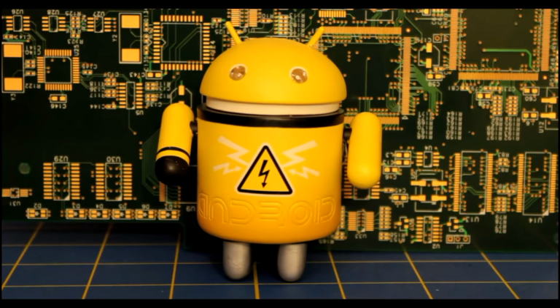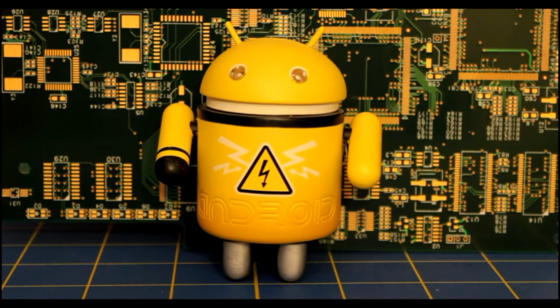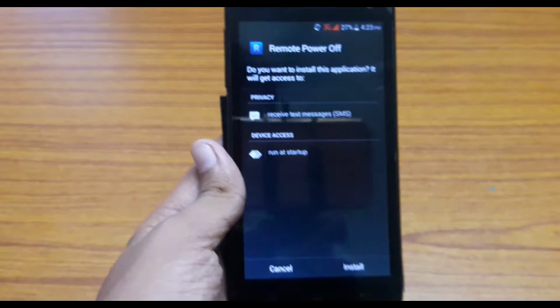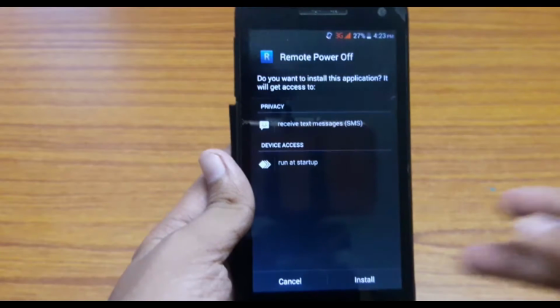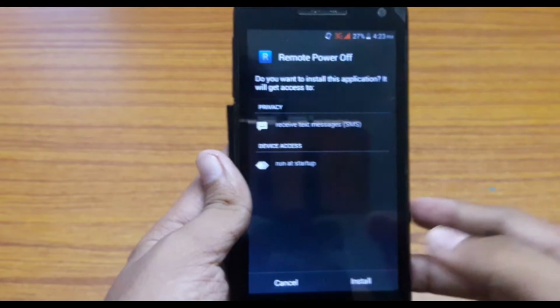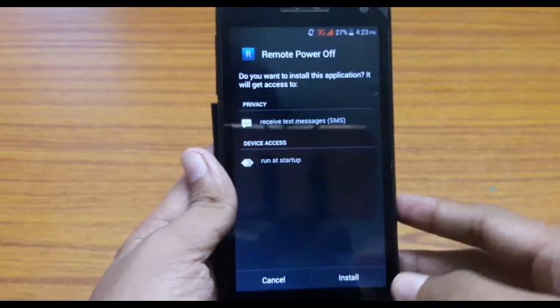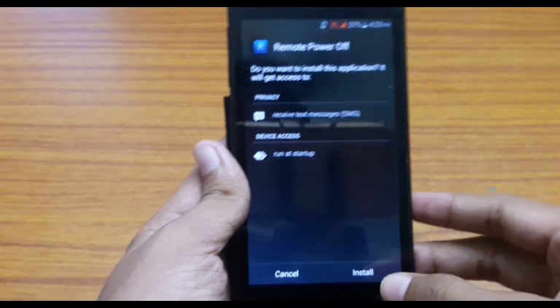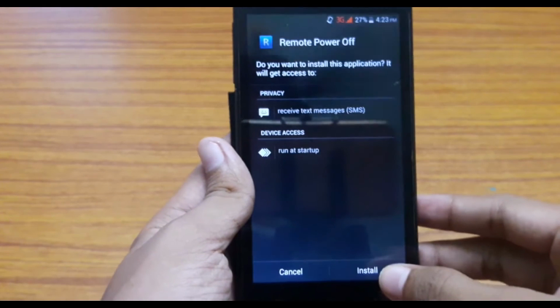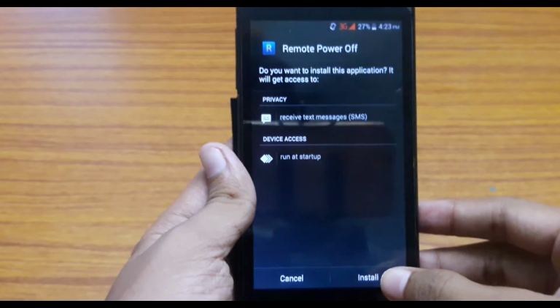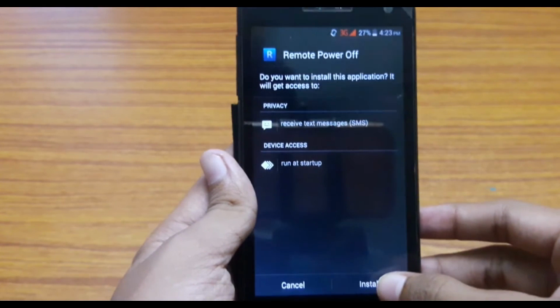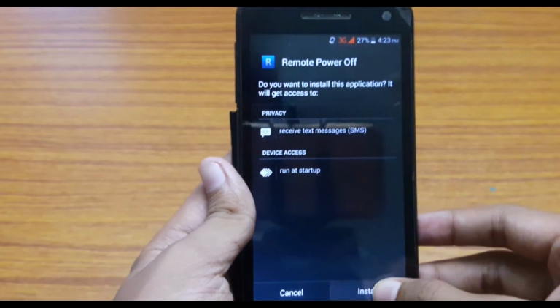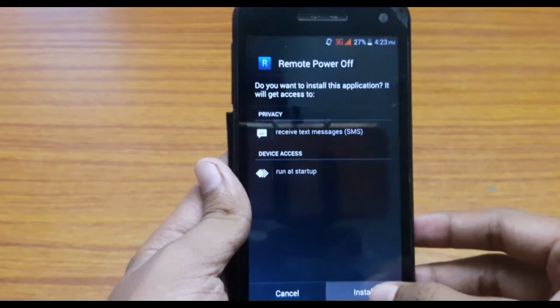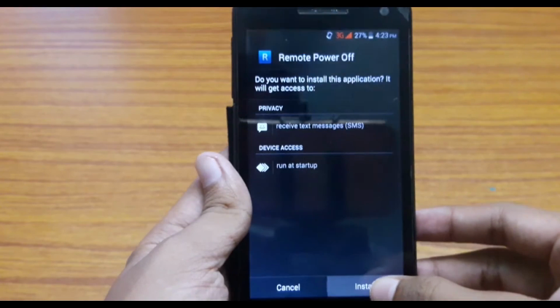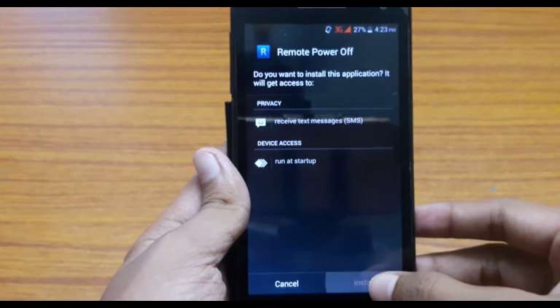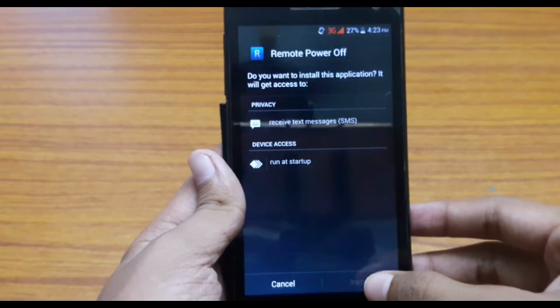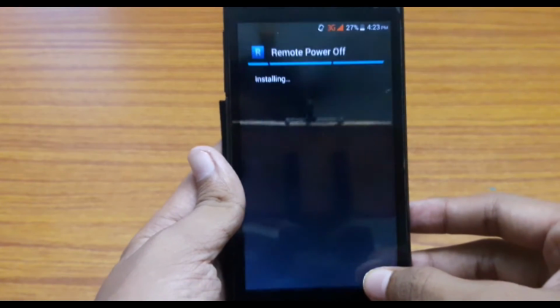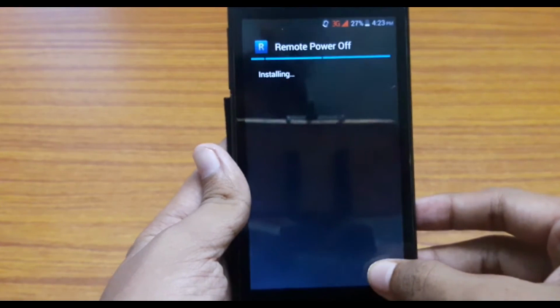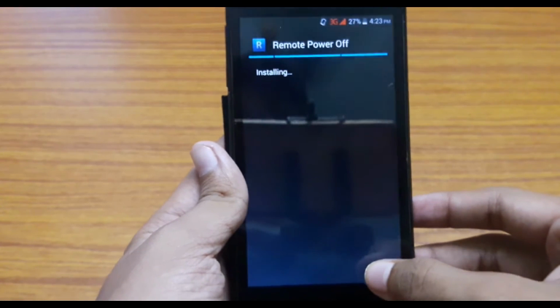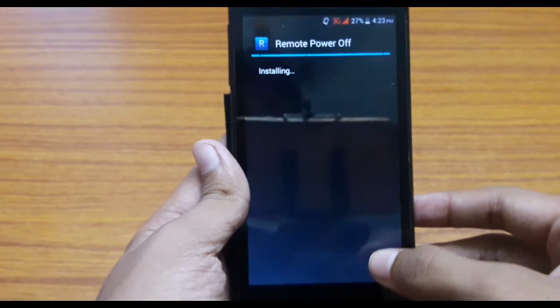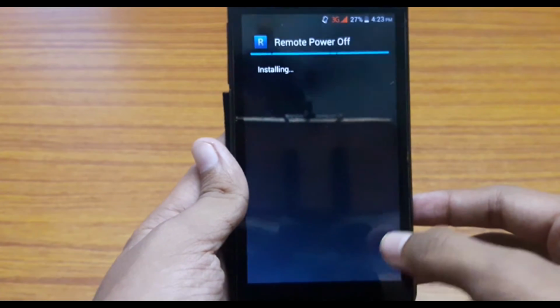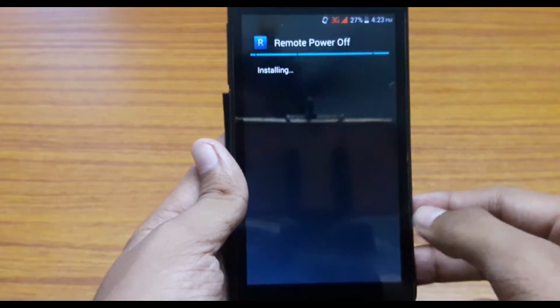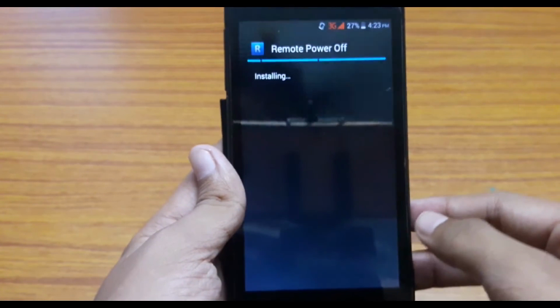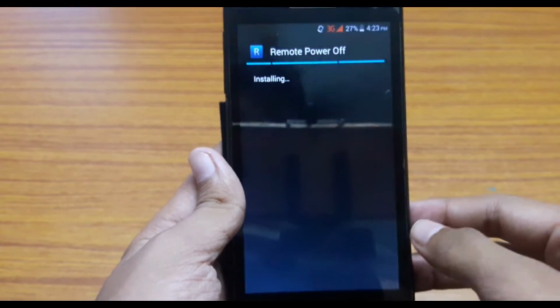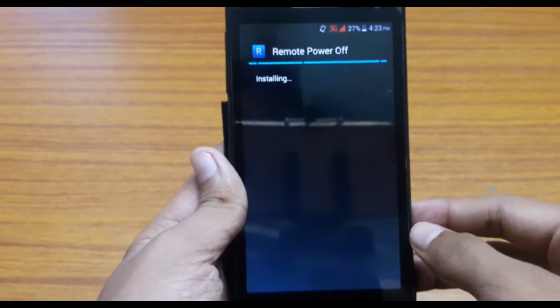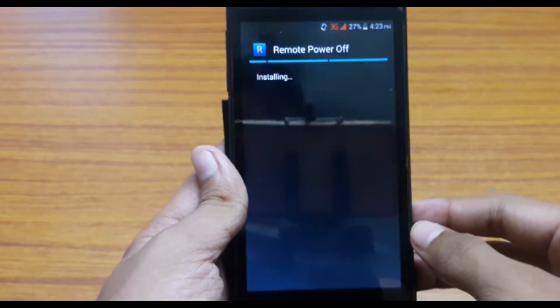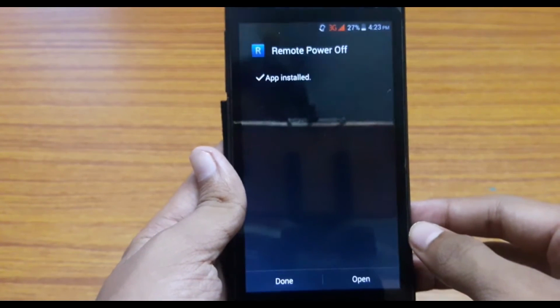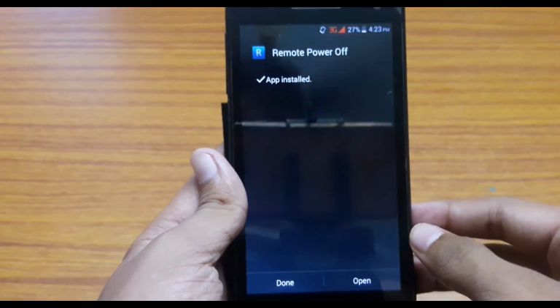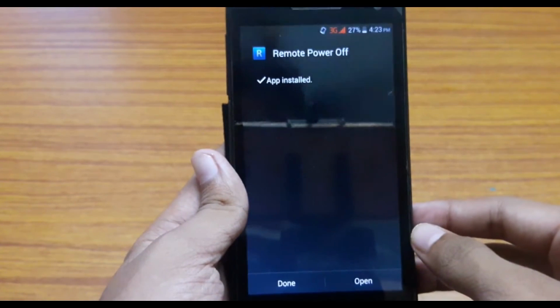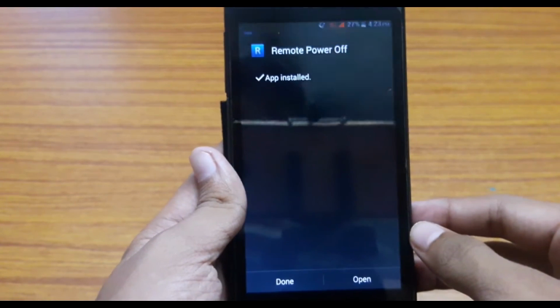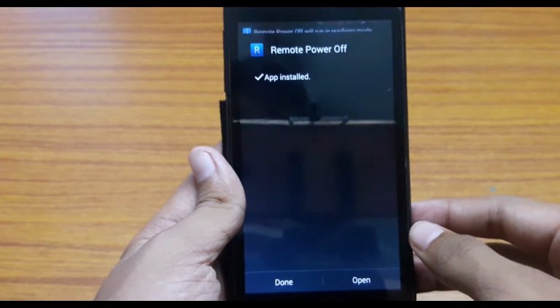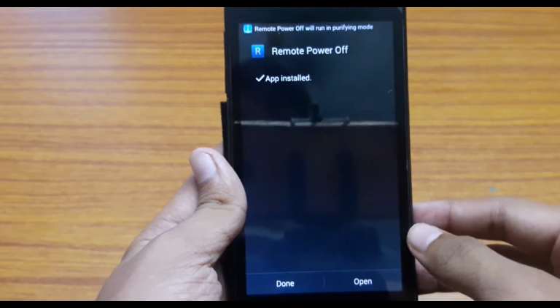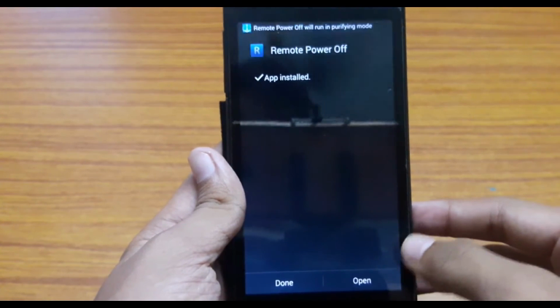Now download and install an app called Remote Power Off APK, whose link is also present in the description.